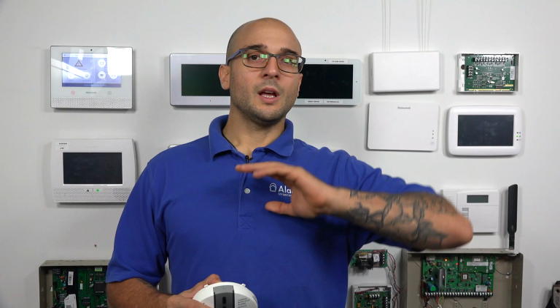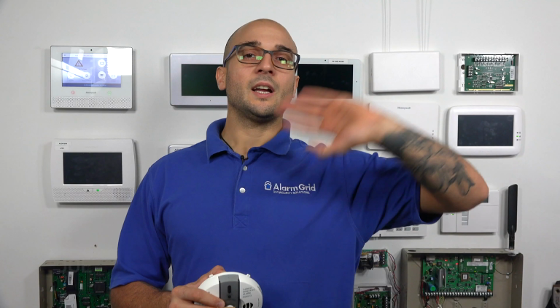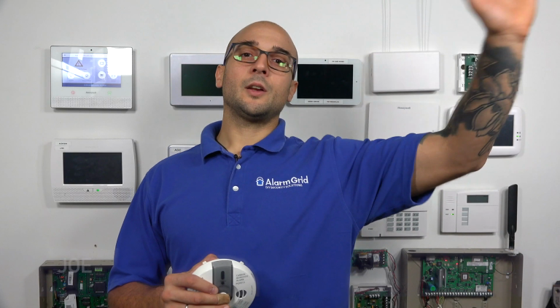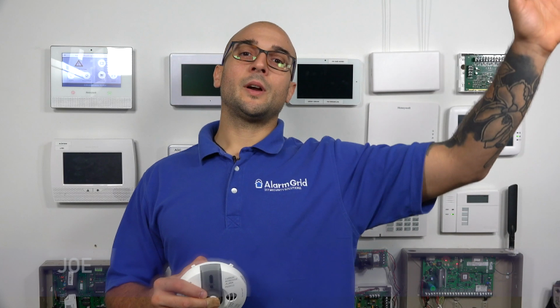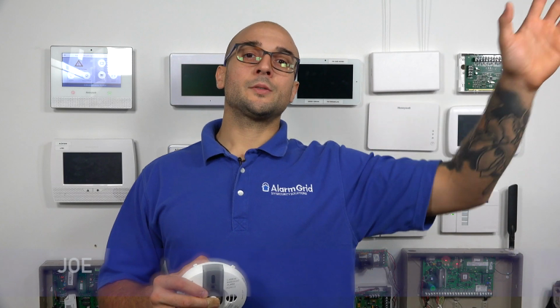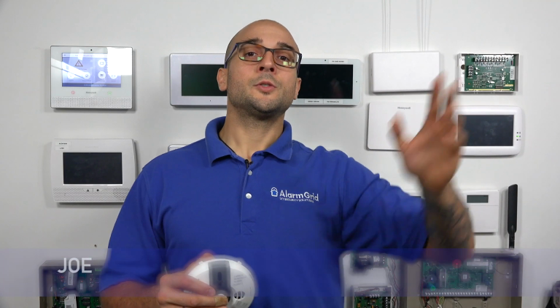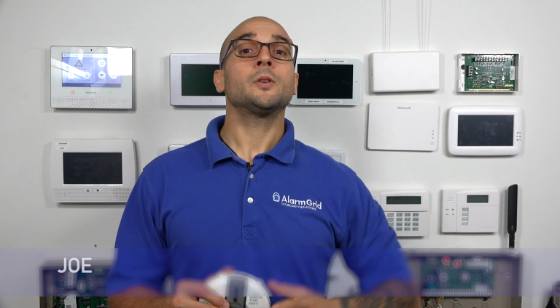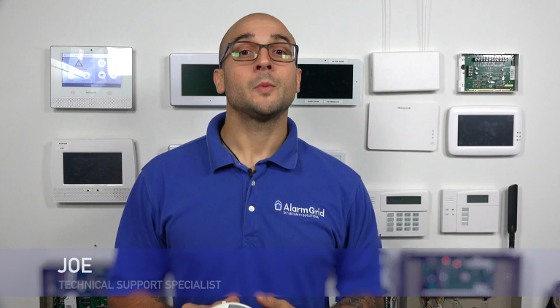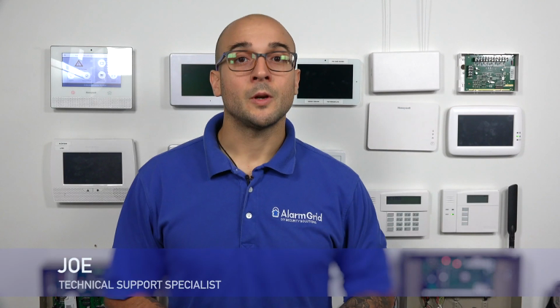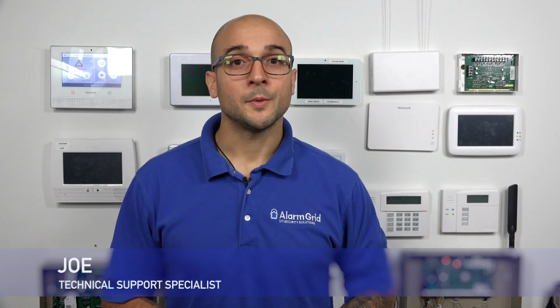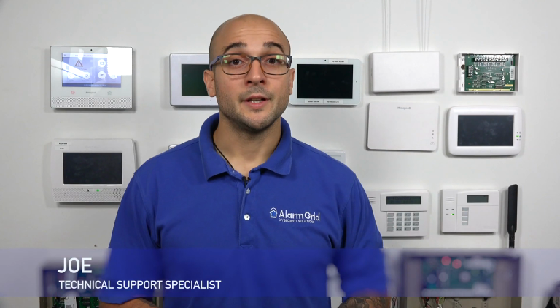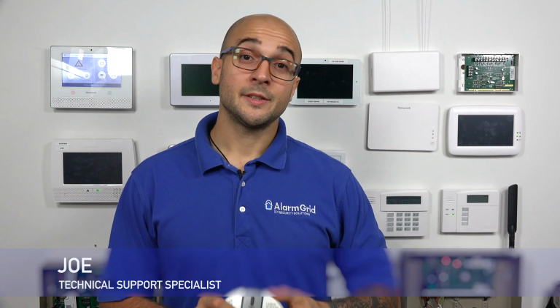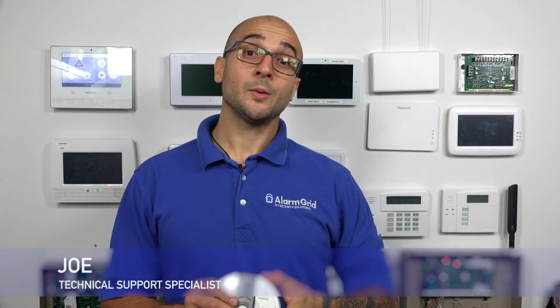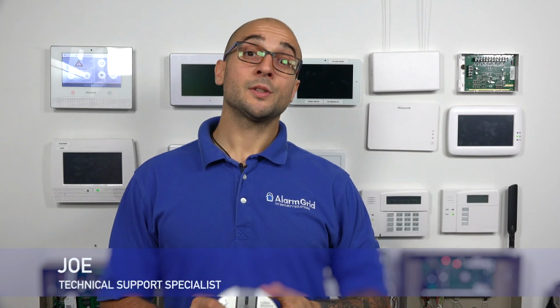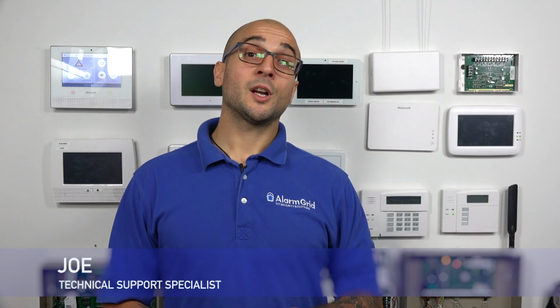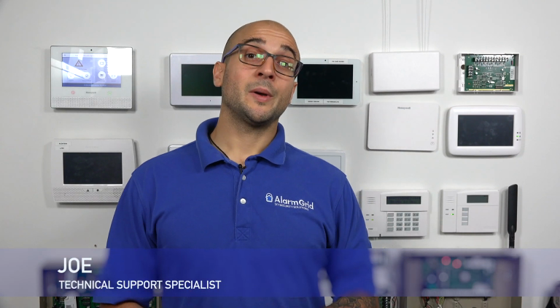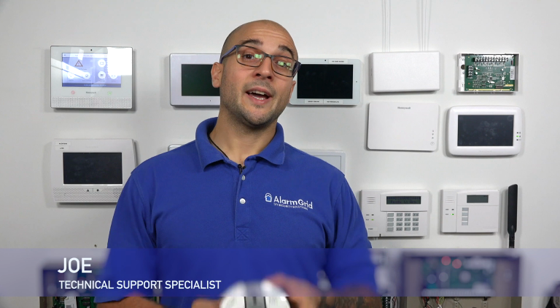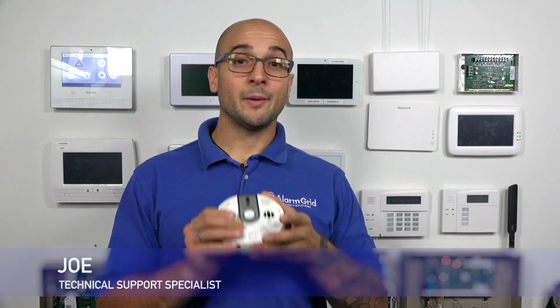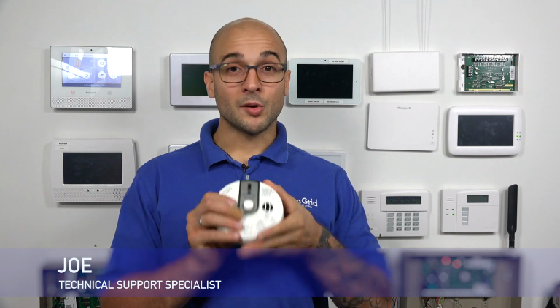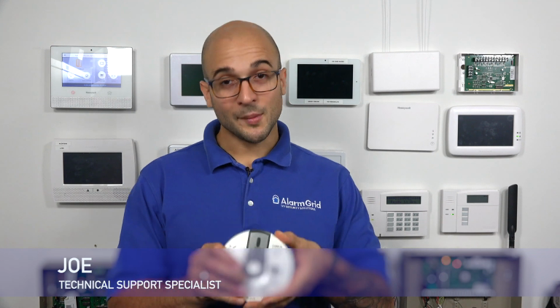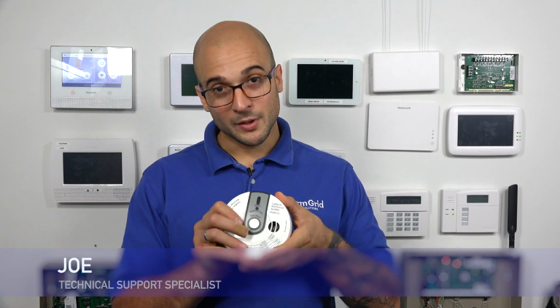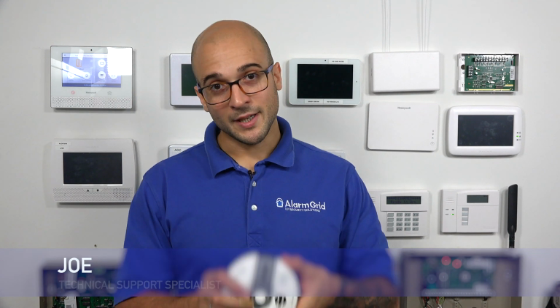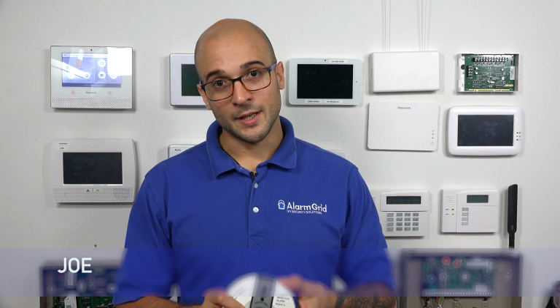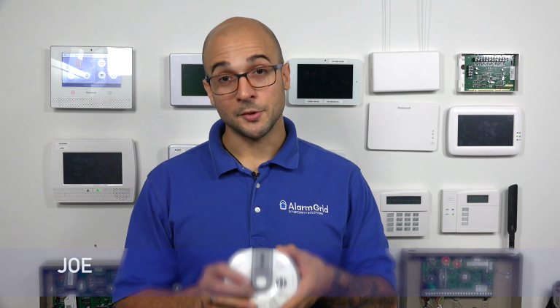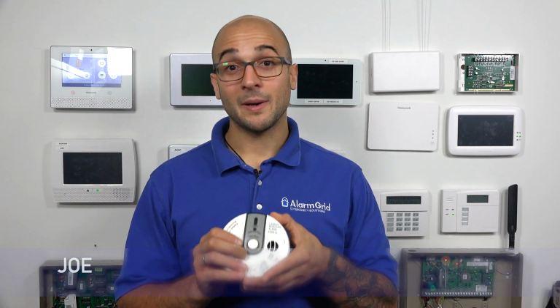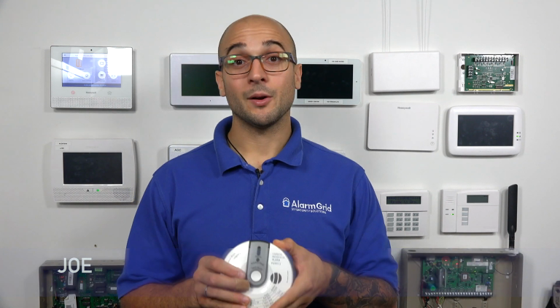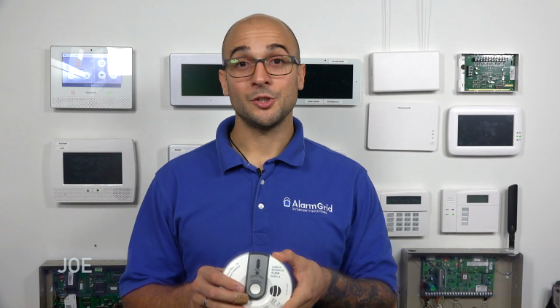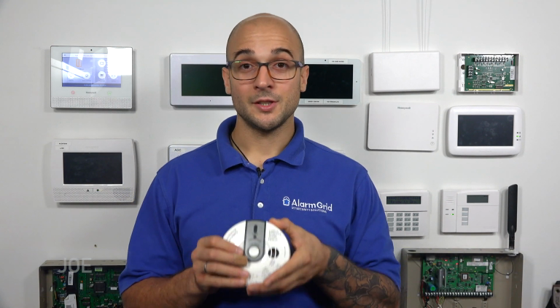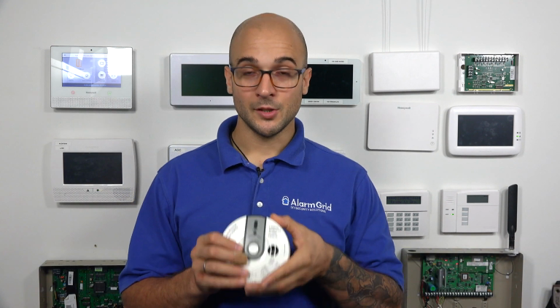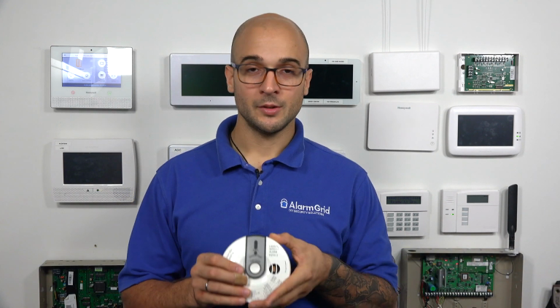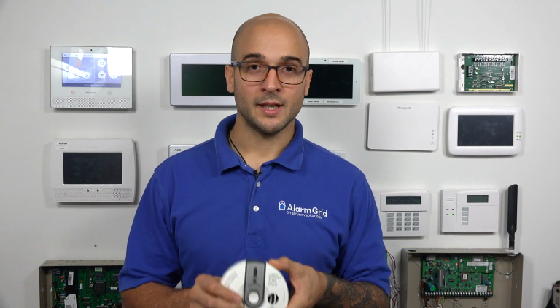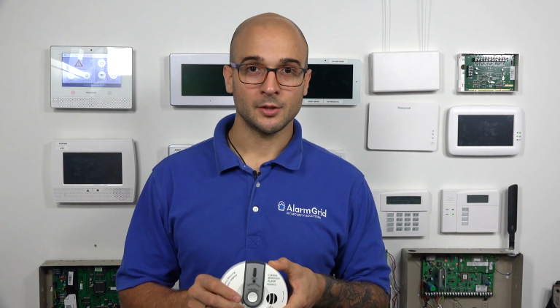Hi, DIYers. Joe from Alarm Grid, and today we're going to talk about how to properly test your PowerG CO detector.